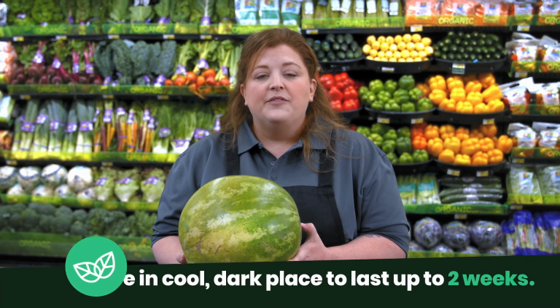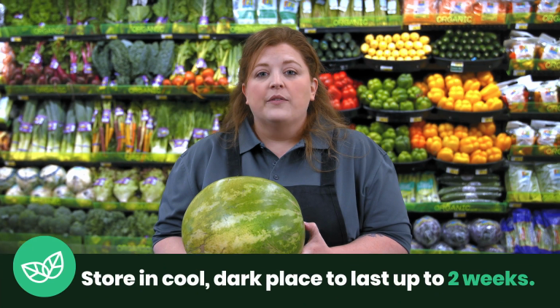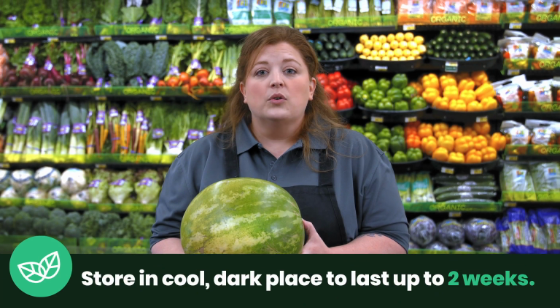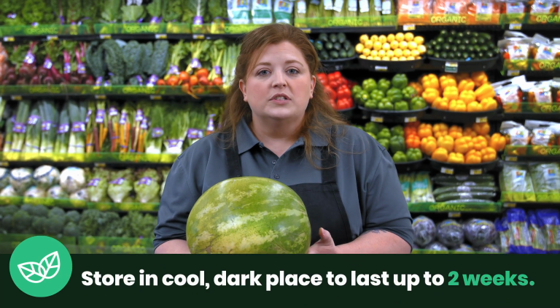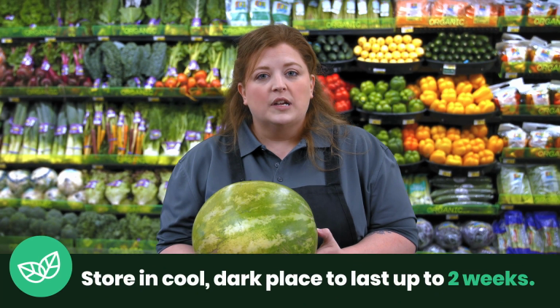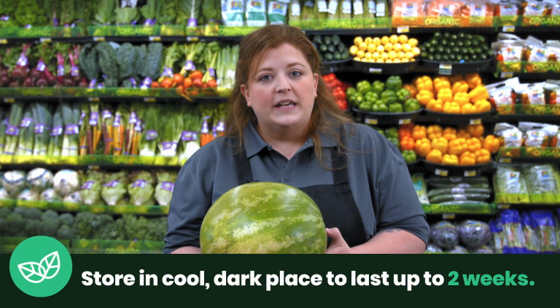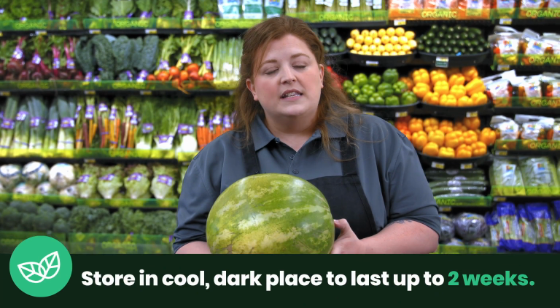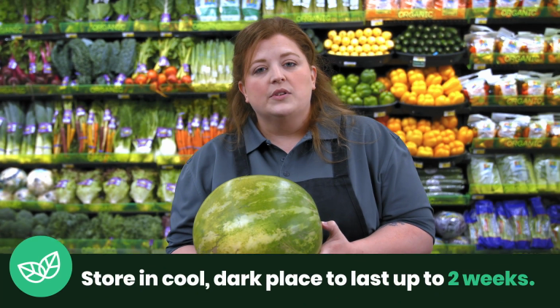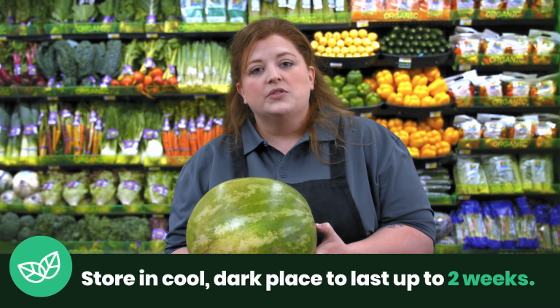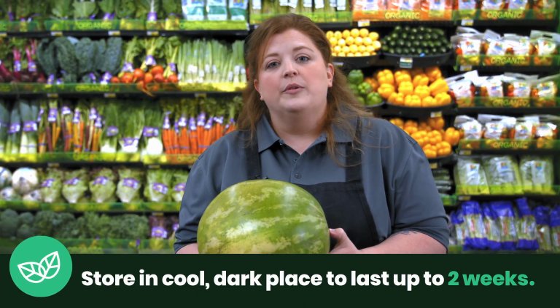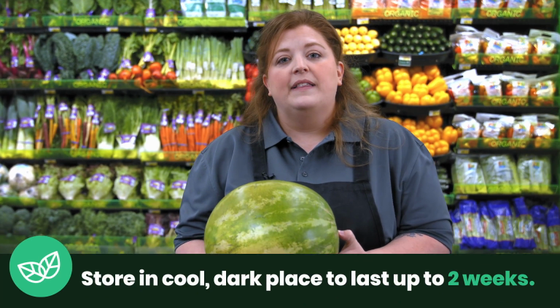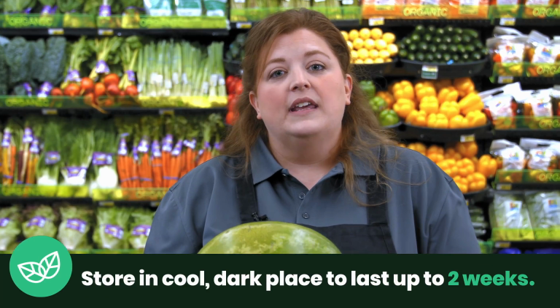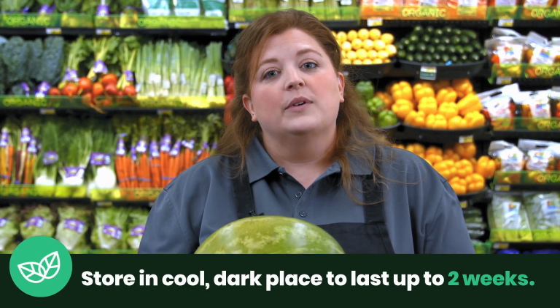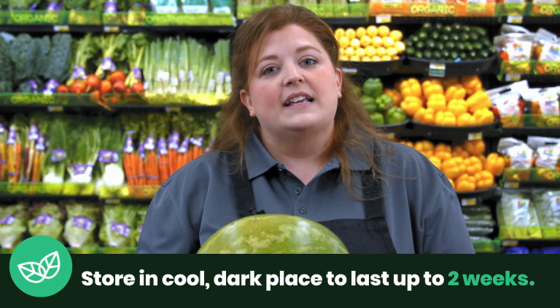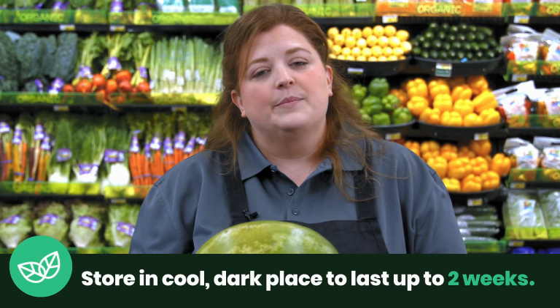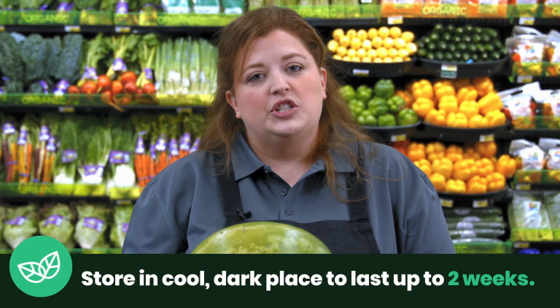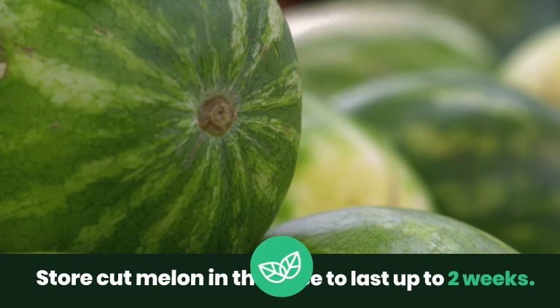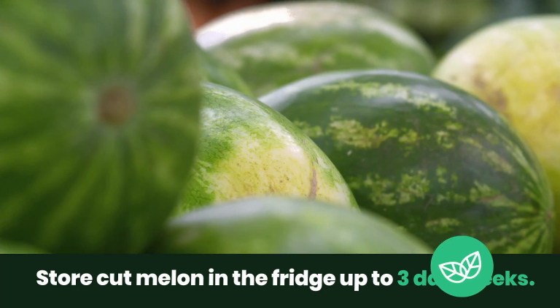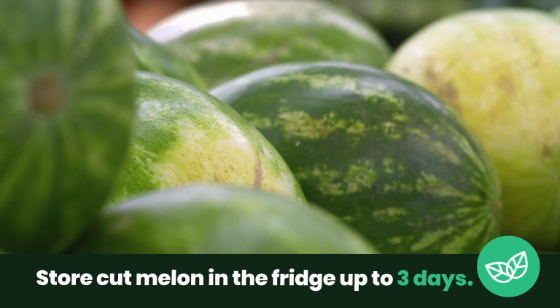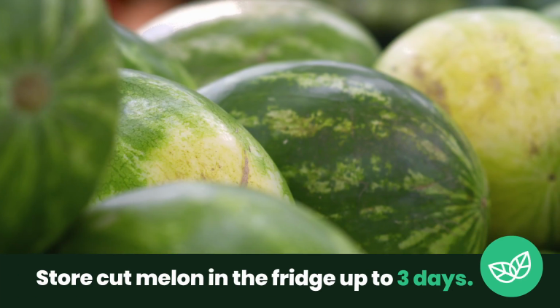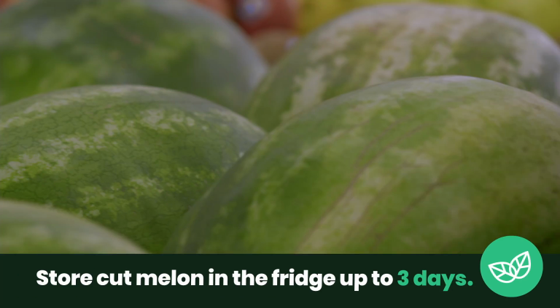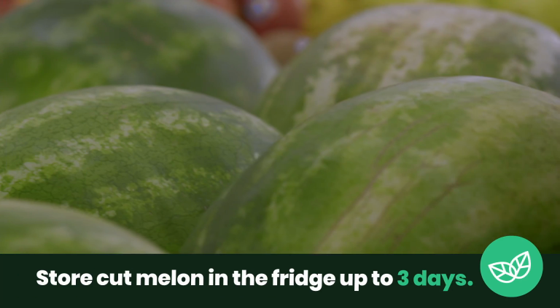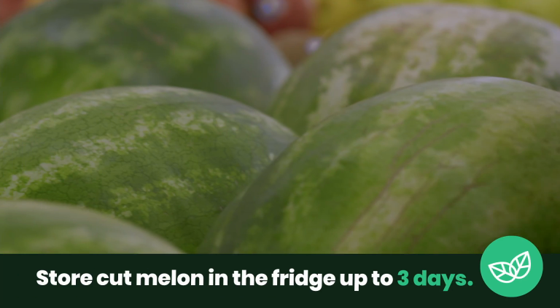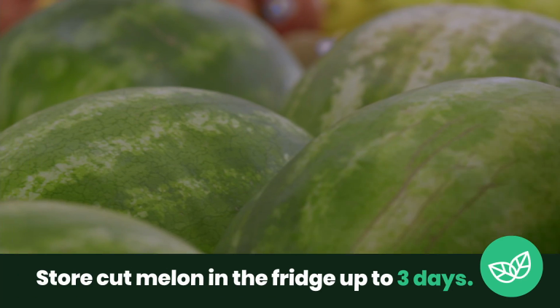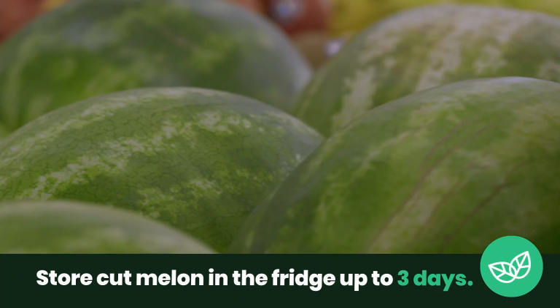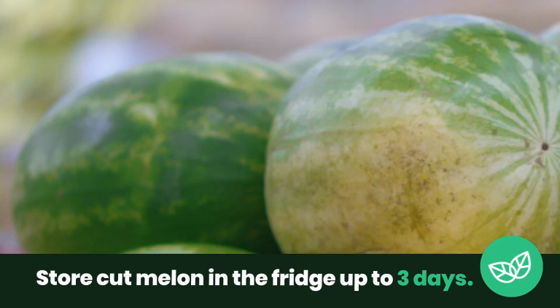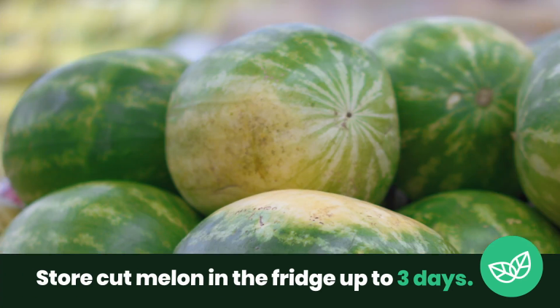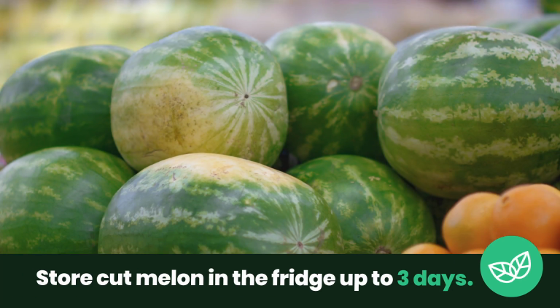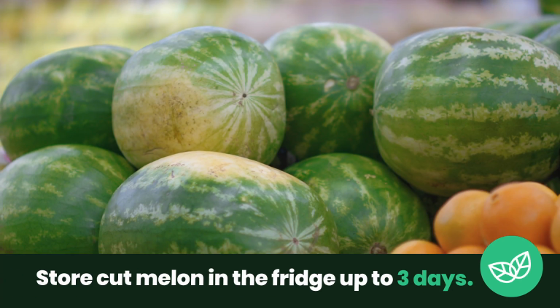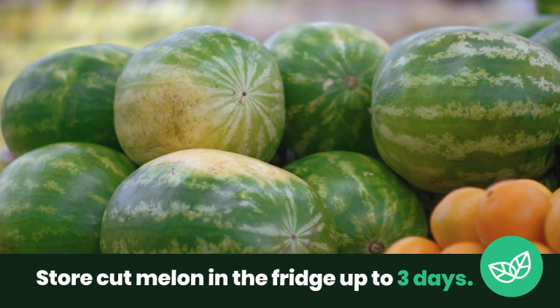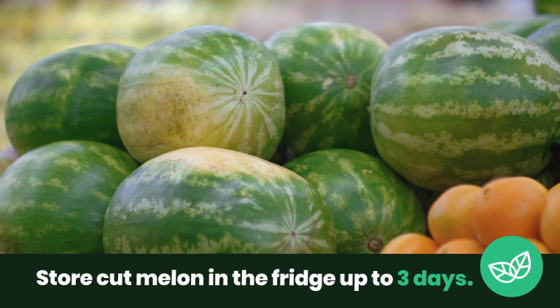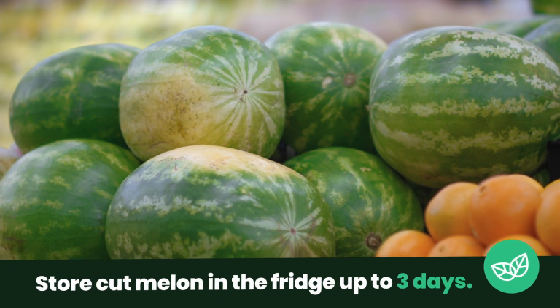If you have a cool dark place that you can store your melon, it will last up to two weeks. Anytime you cut watermelon, store it in the fridge for up to three days.